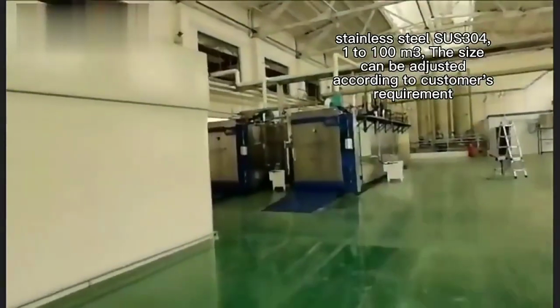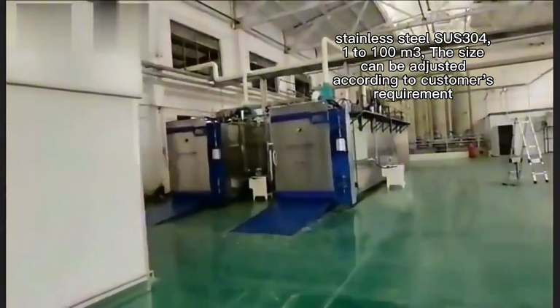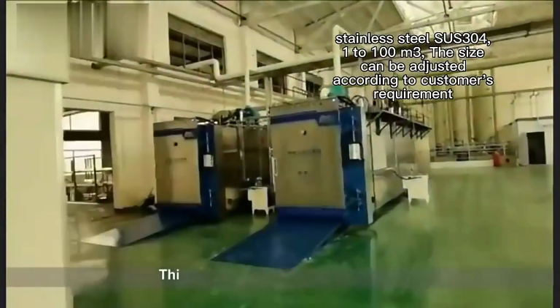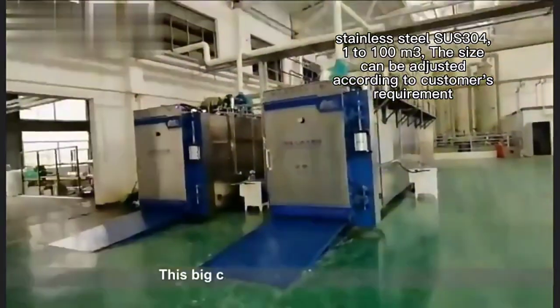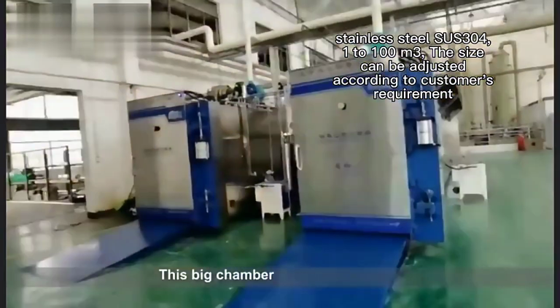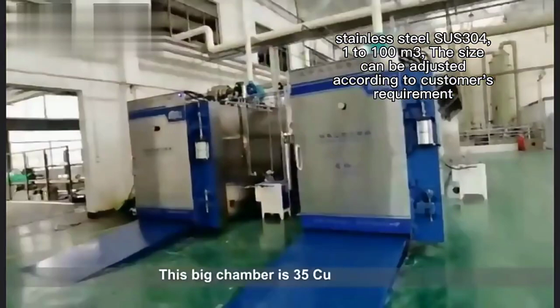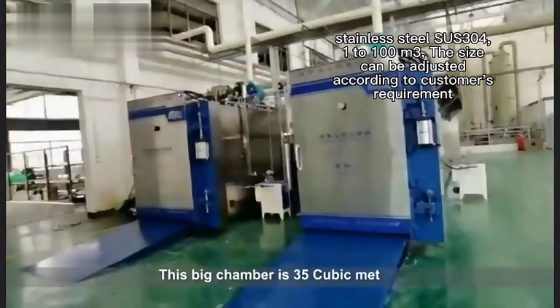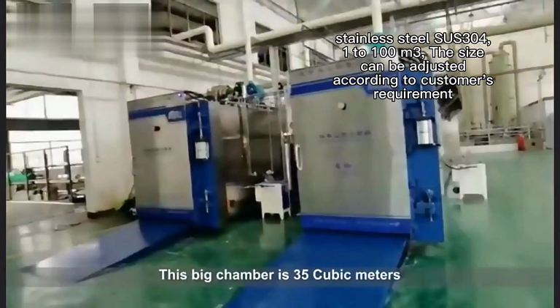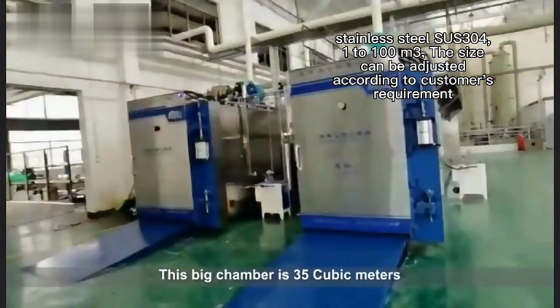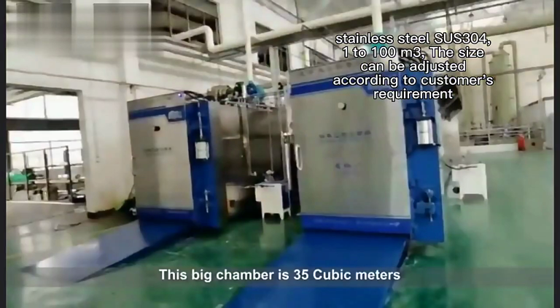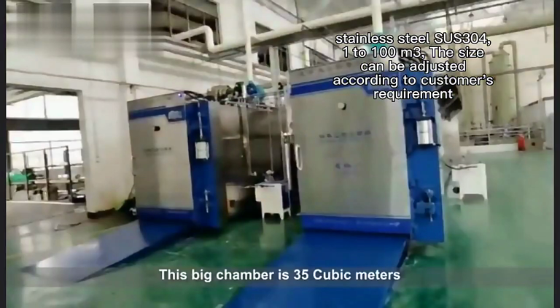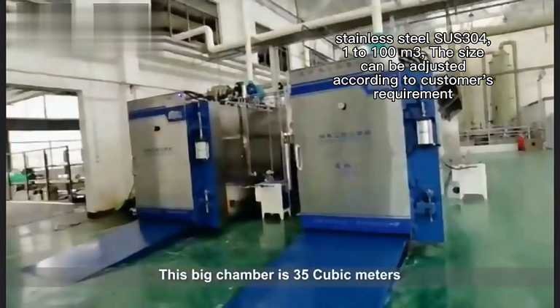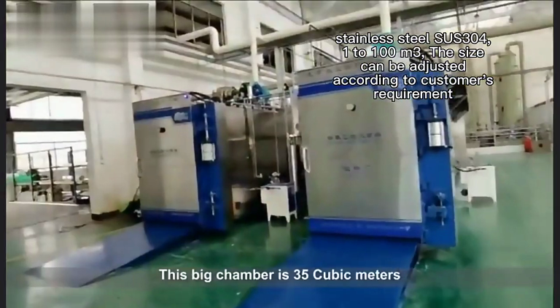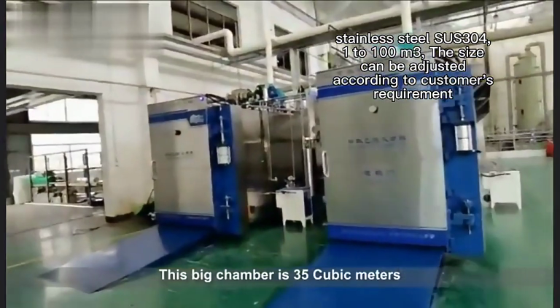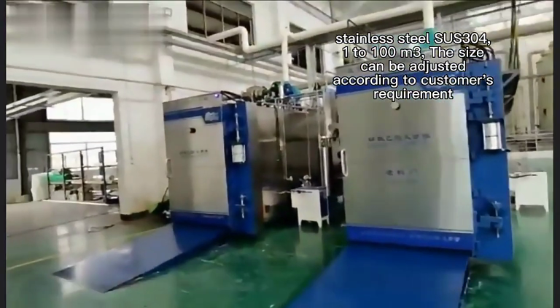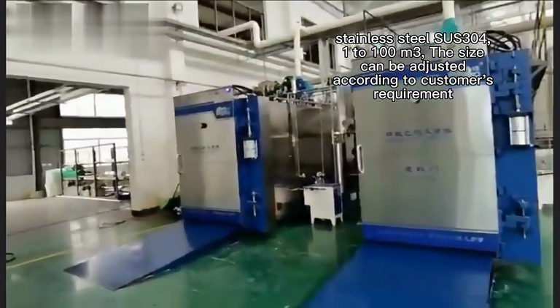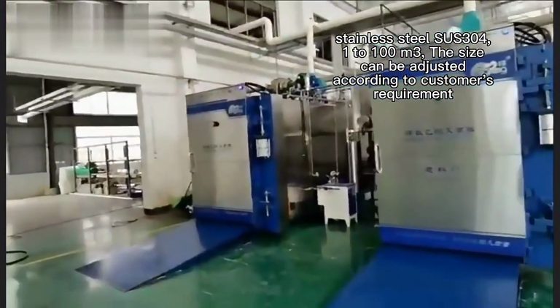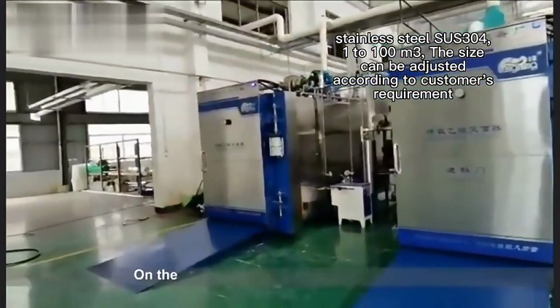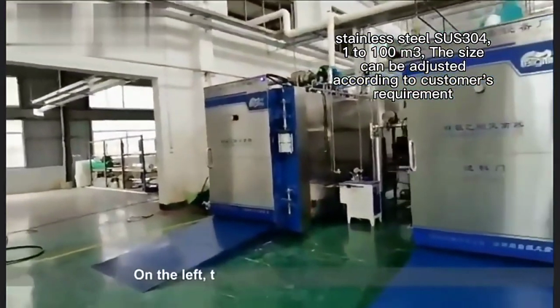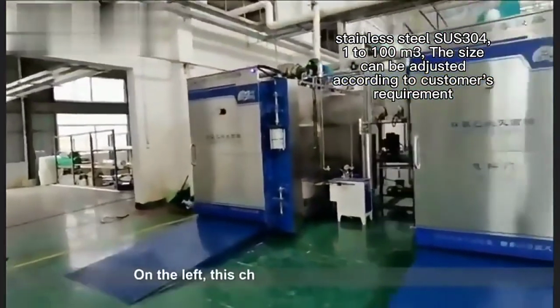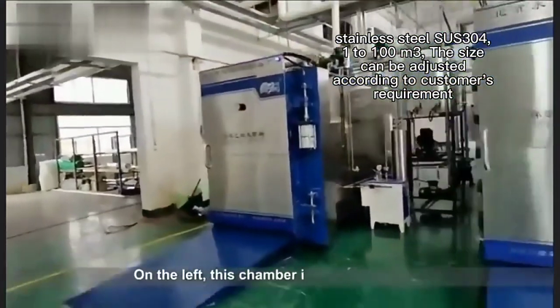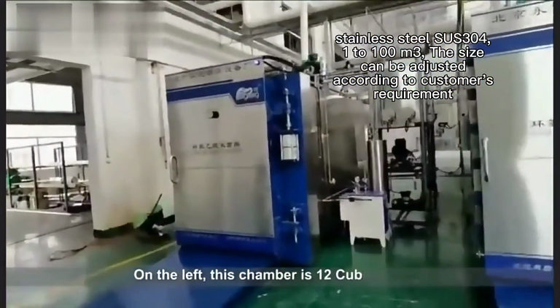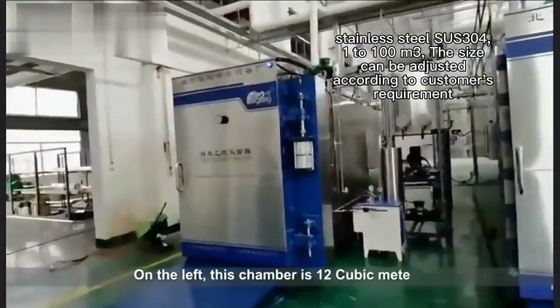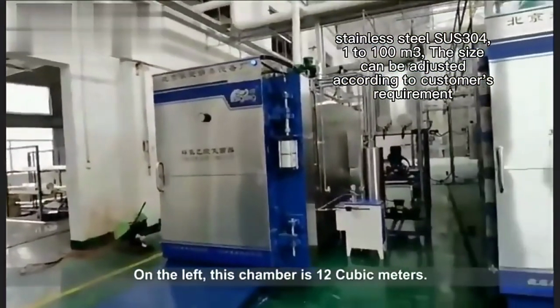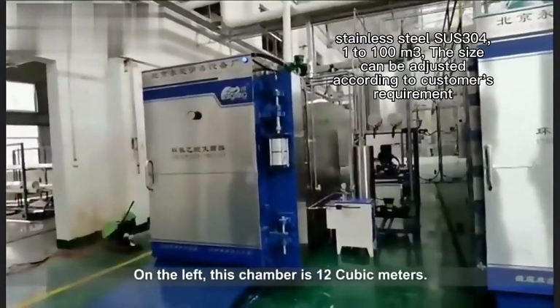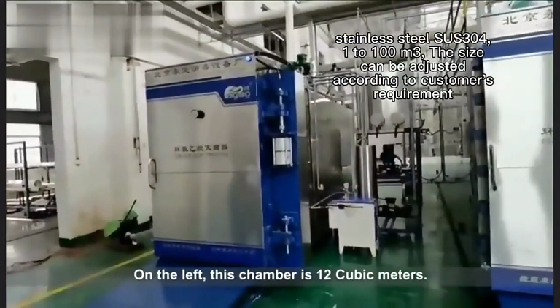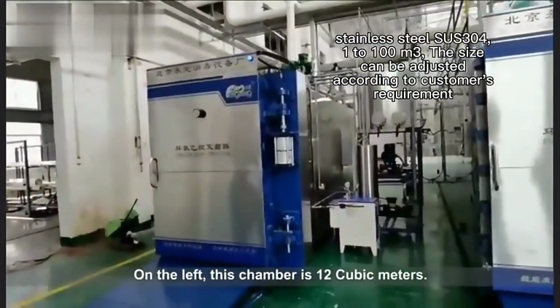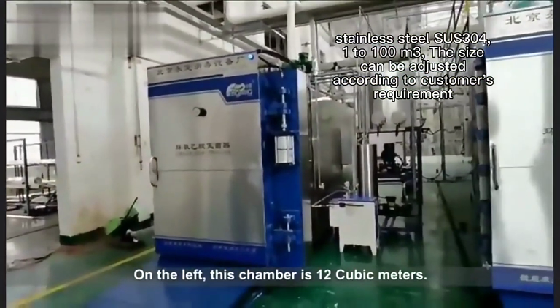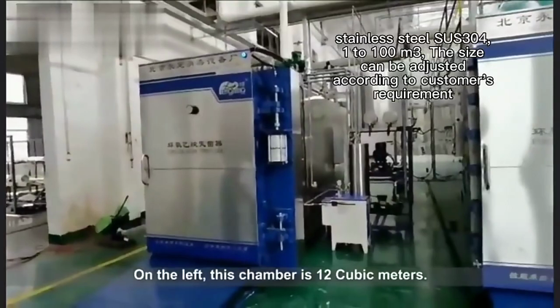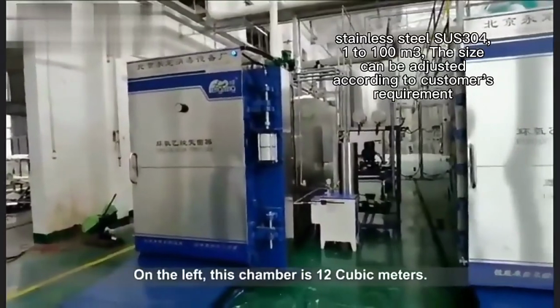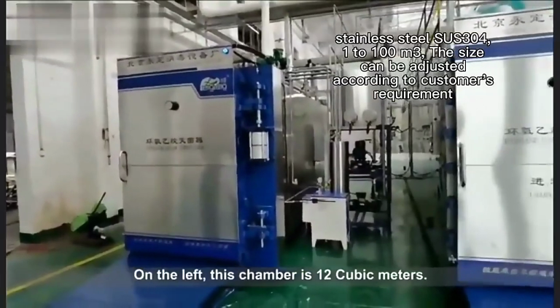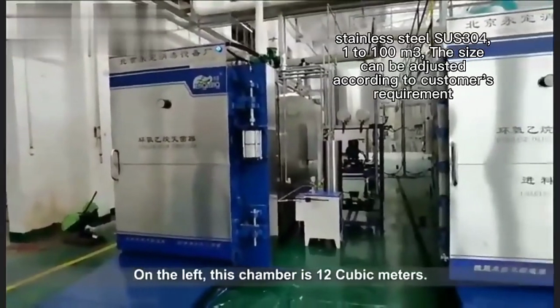This big chamber is 35 cubic meters. On the left, this chamber is 12 cubic meters.